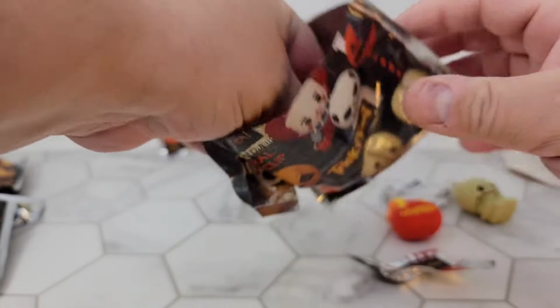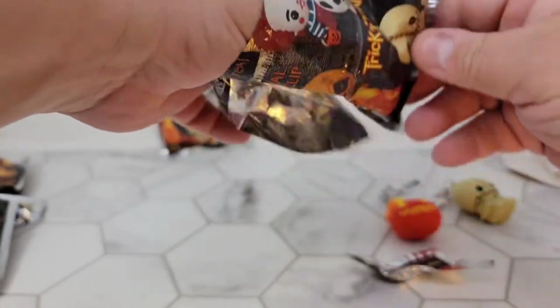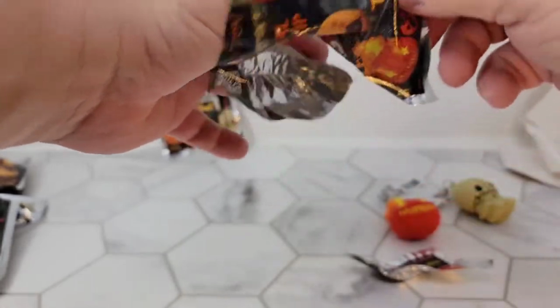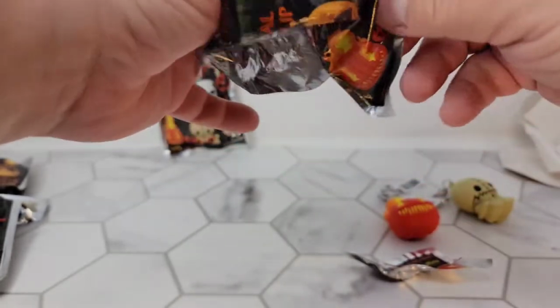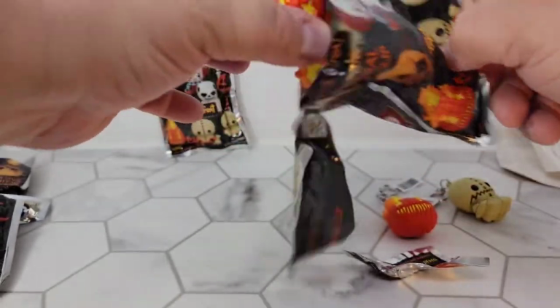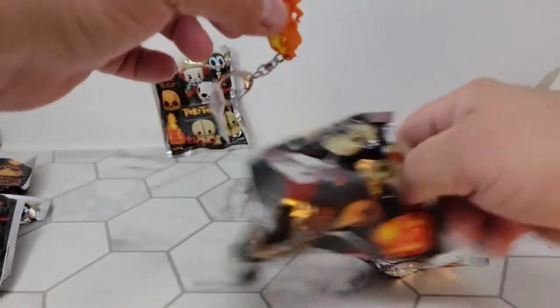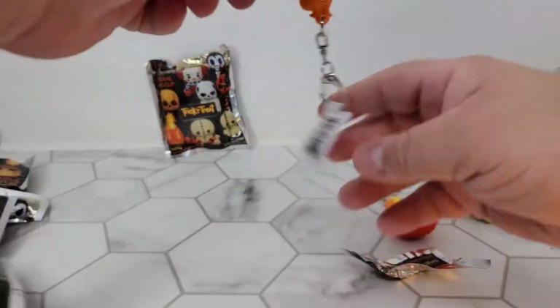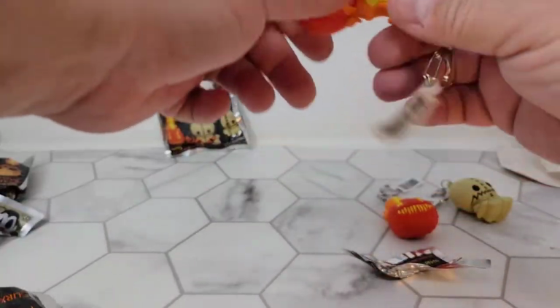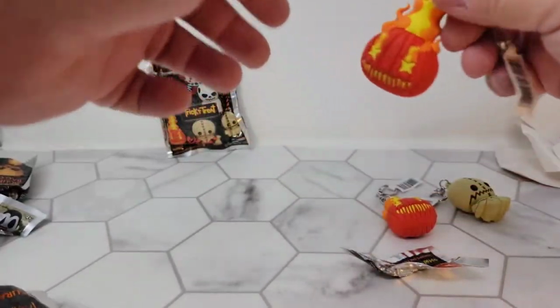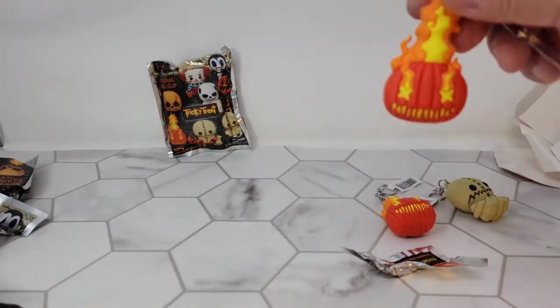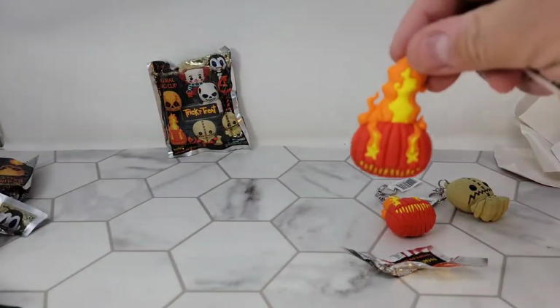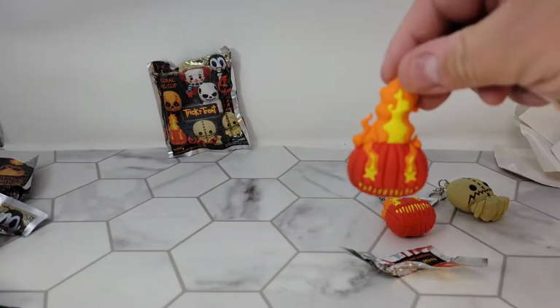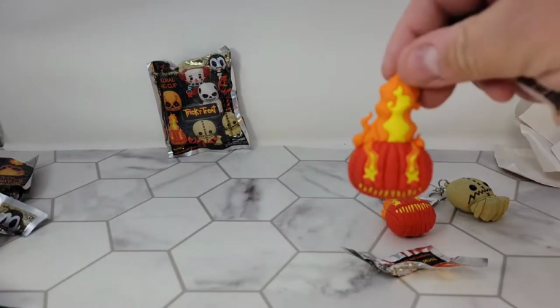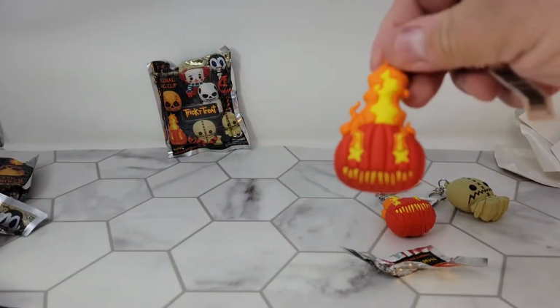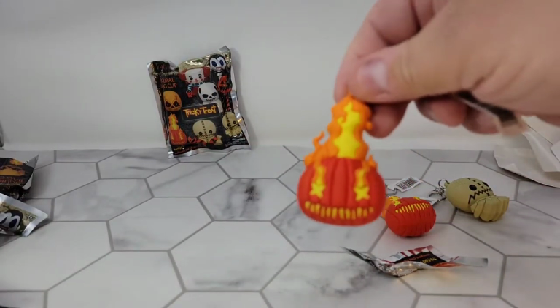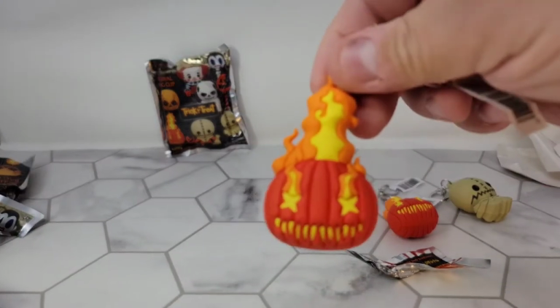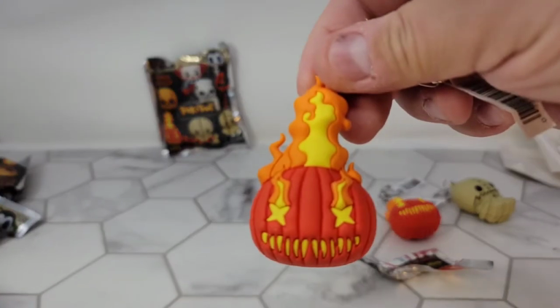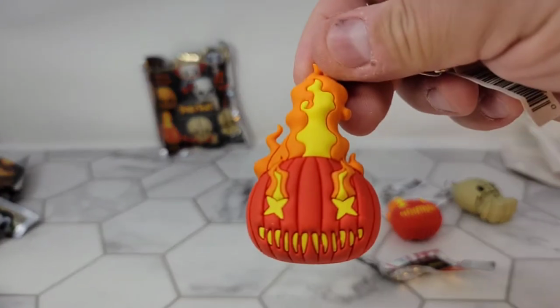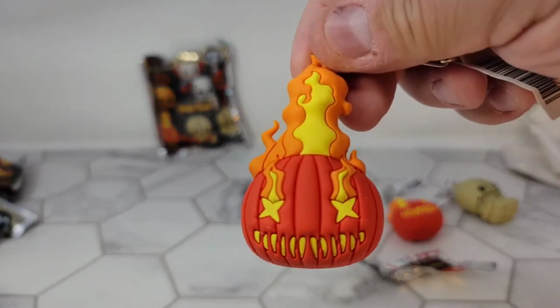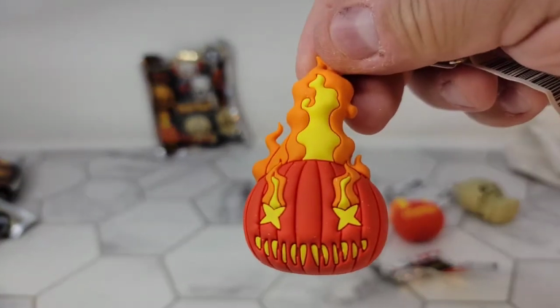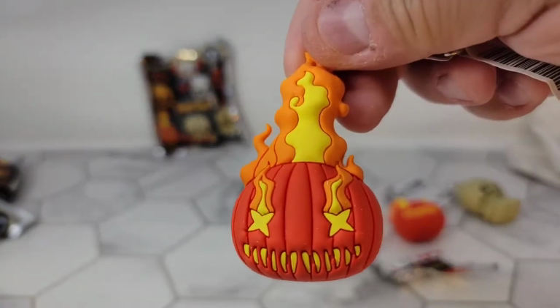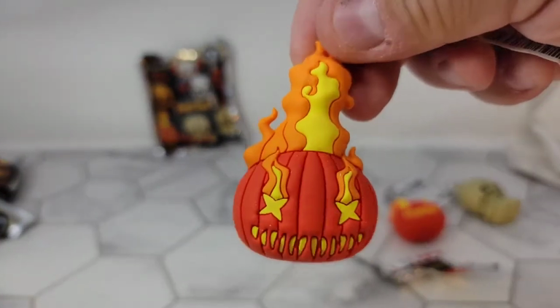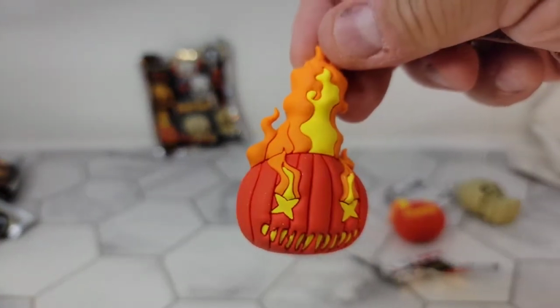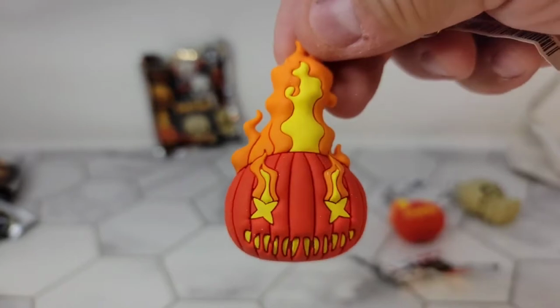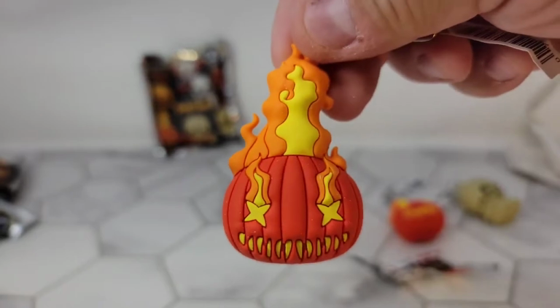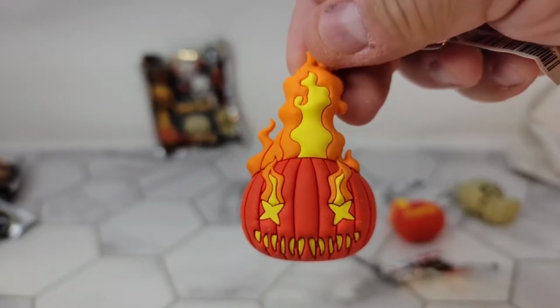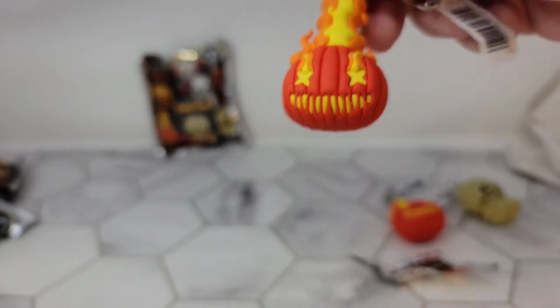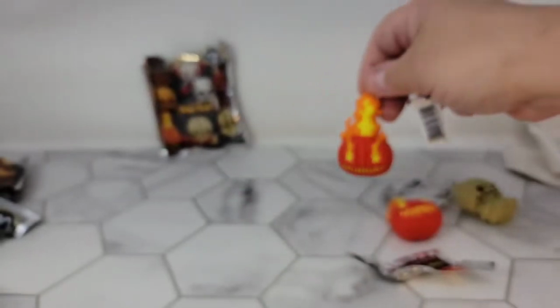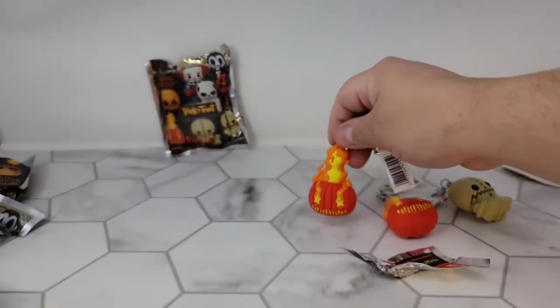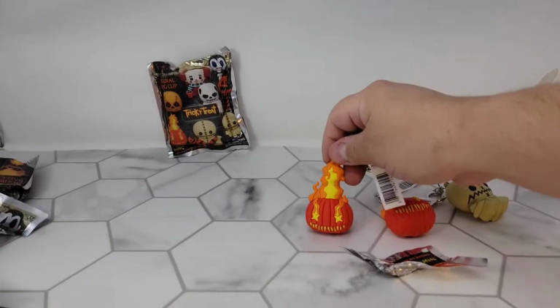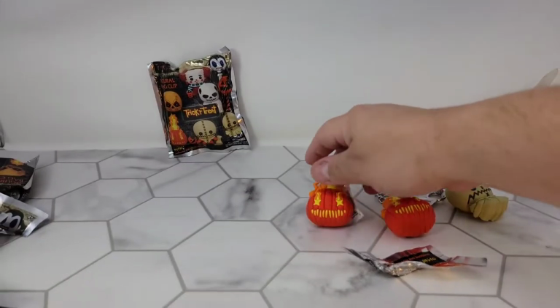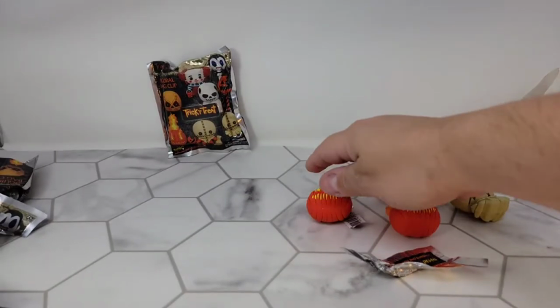What do we got — a second flaming pumpkin! That's going to one of the daughters.